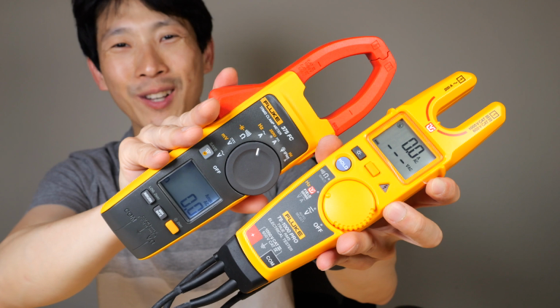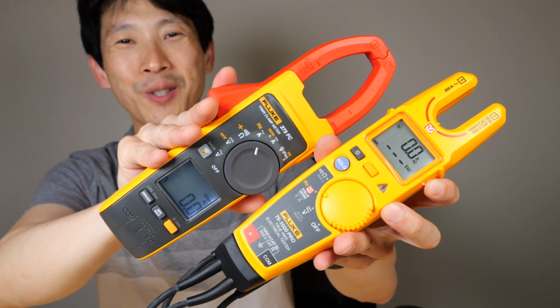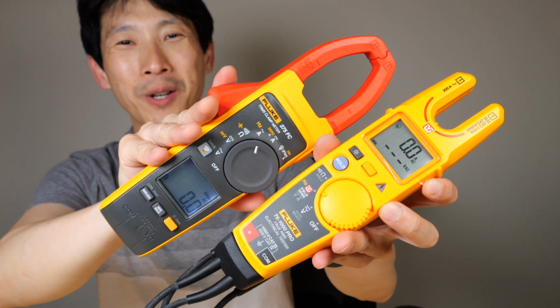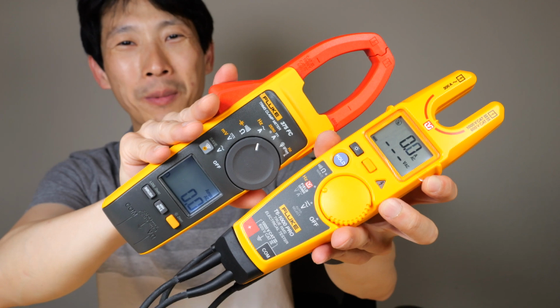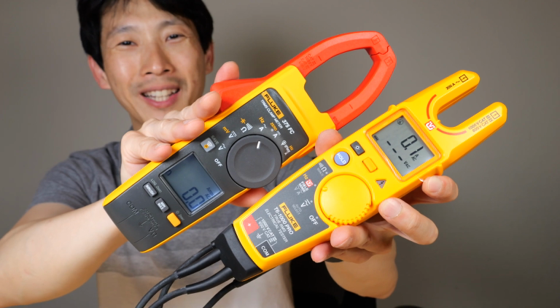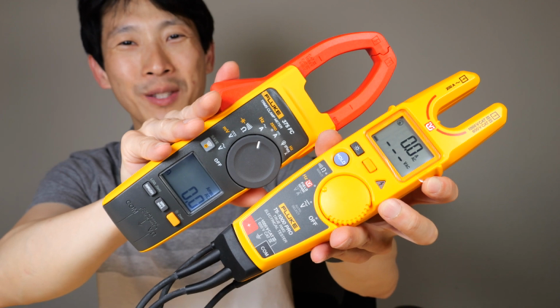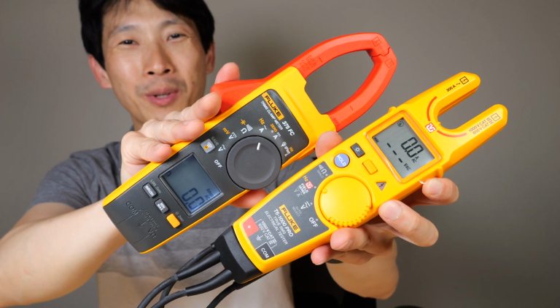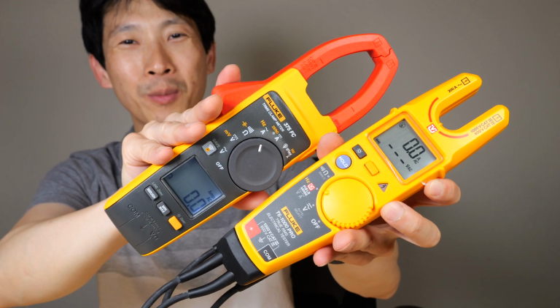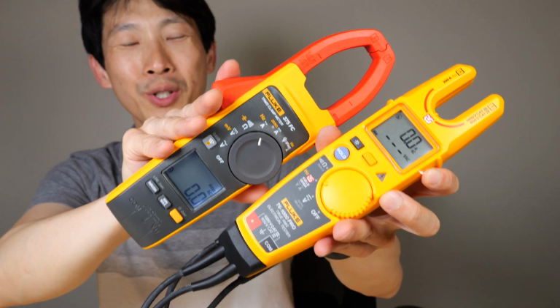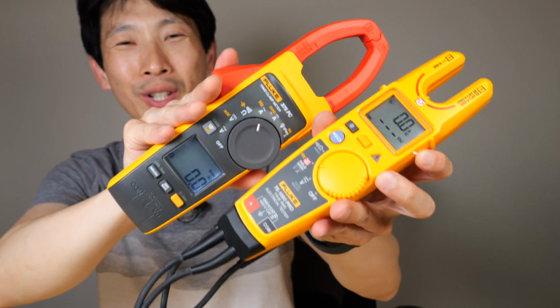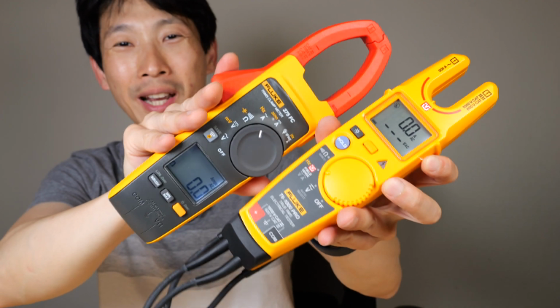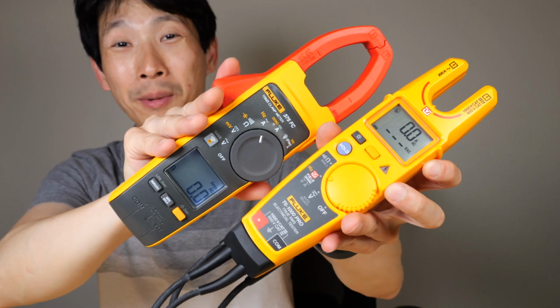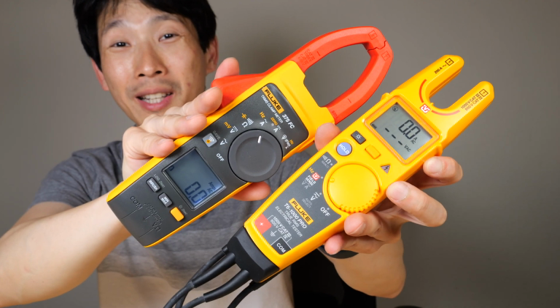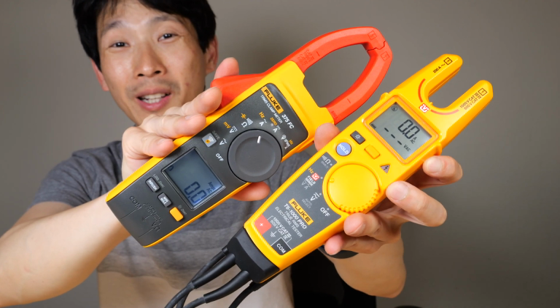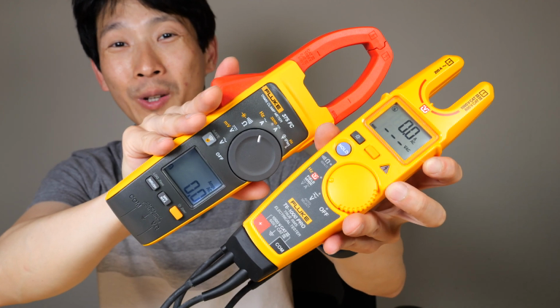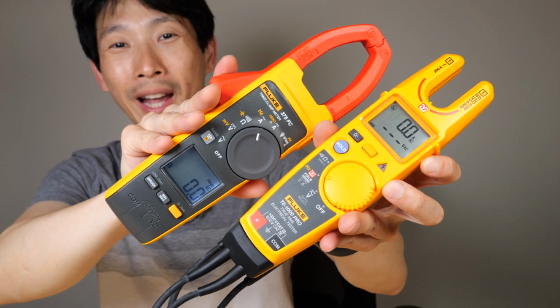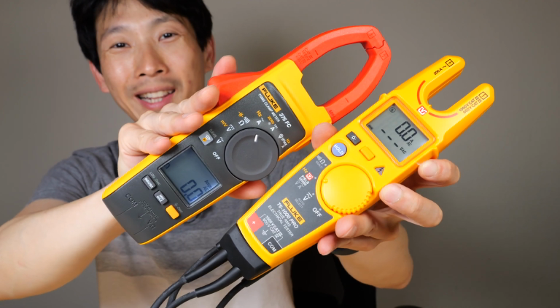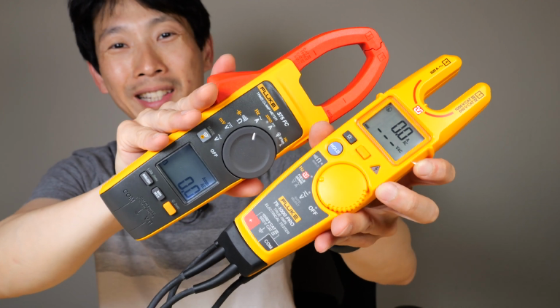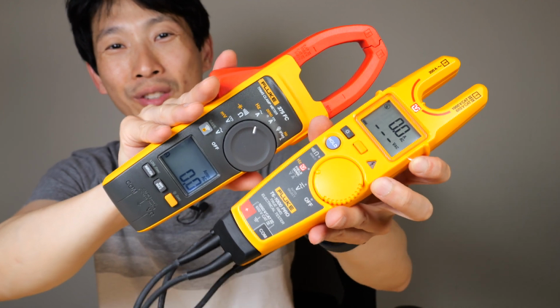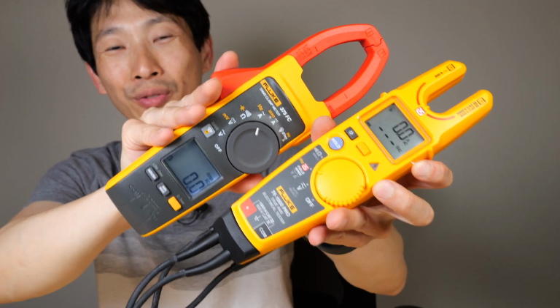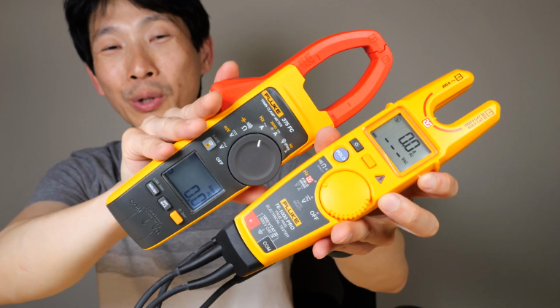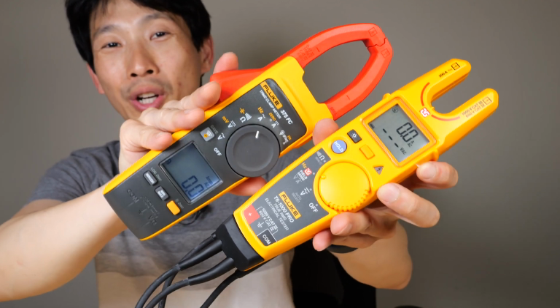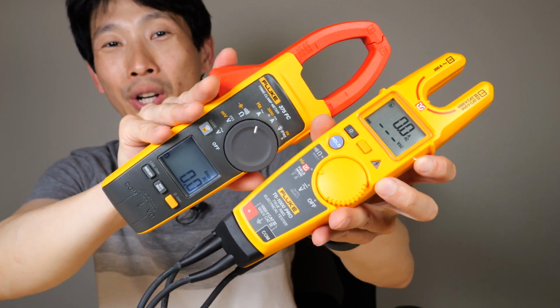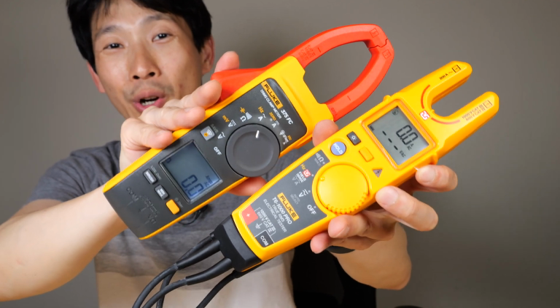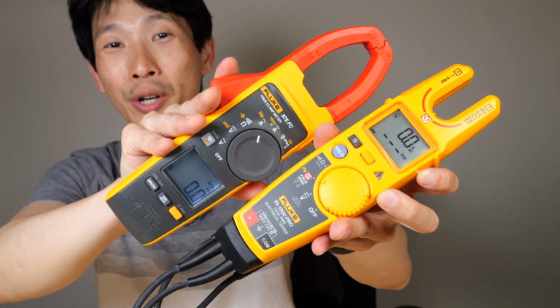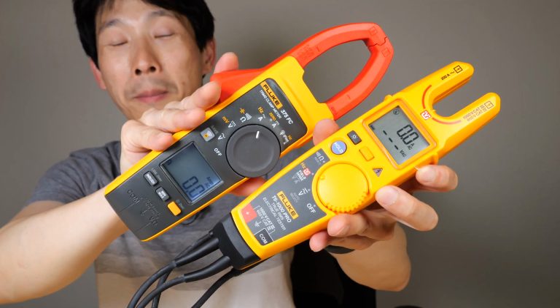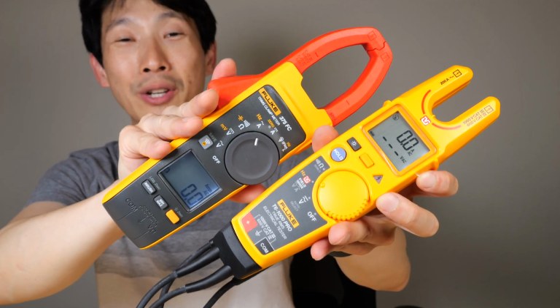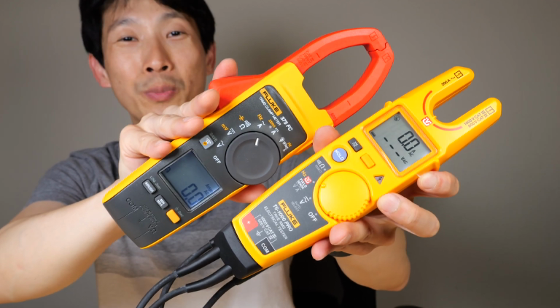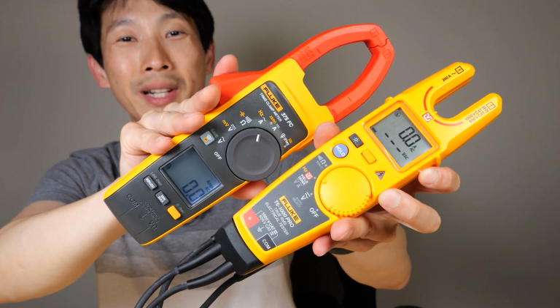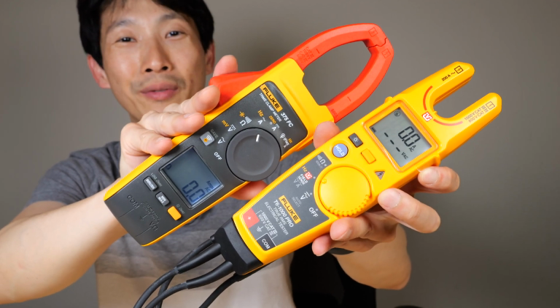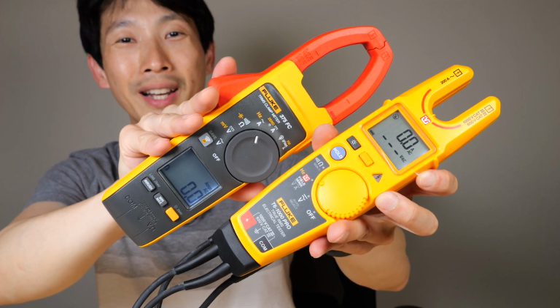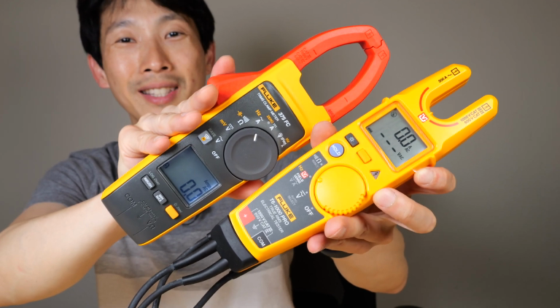How's it going, everybody? This is BeatTheBush. I'm going to take a look at these Fluke current measurement devices.